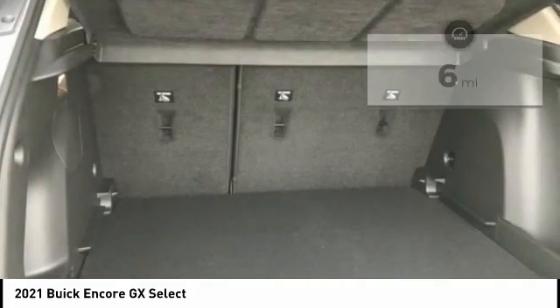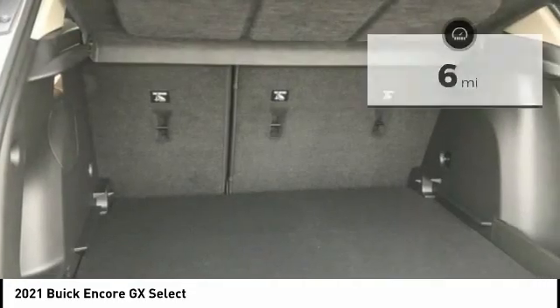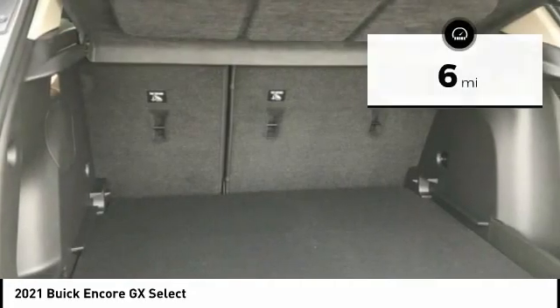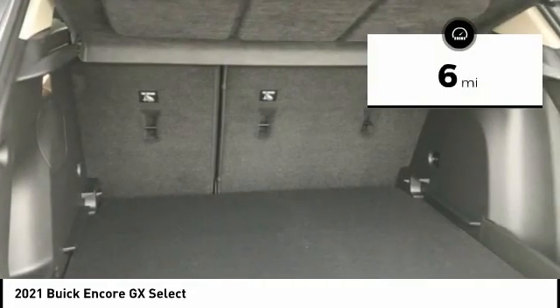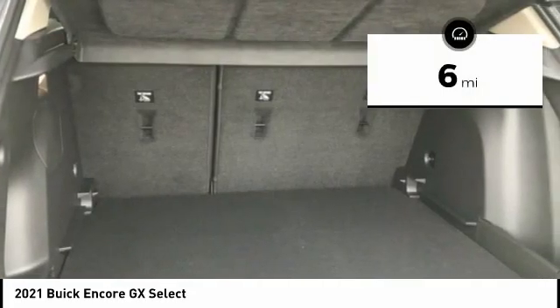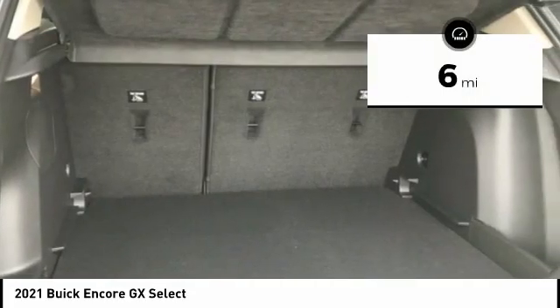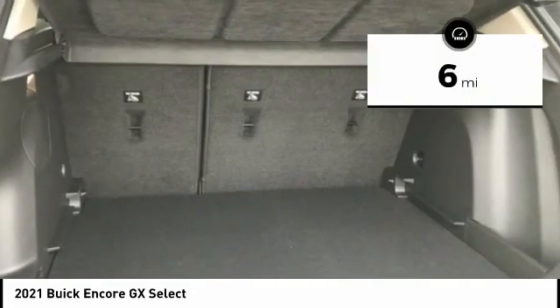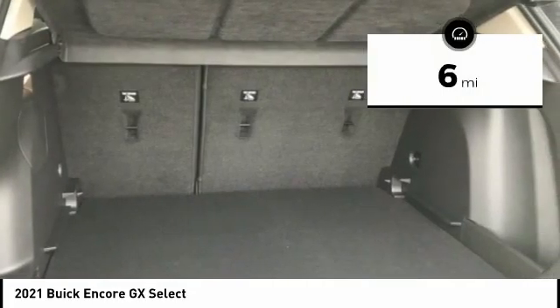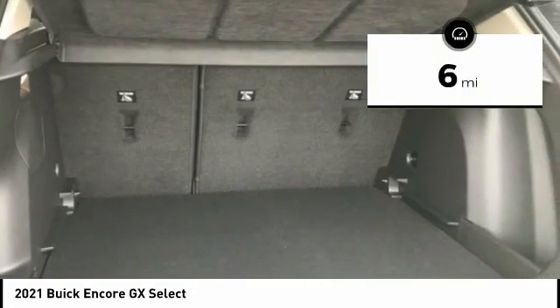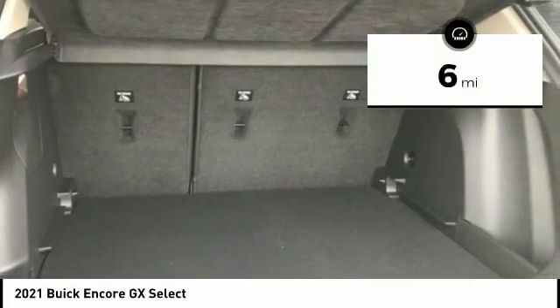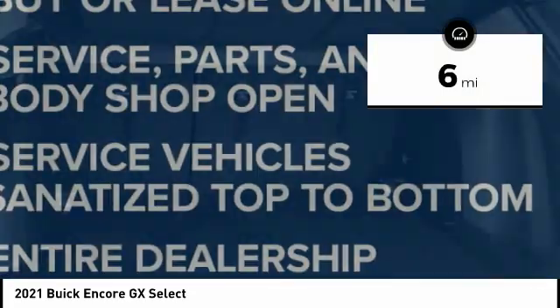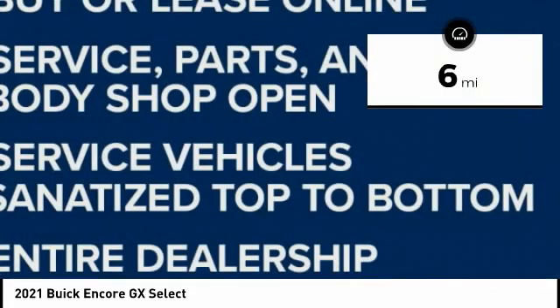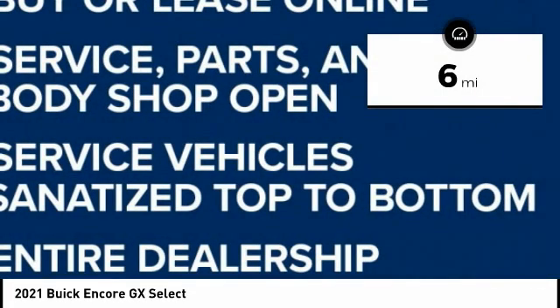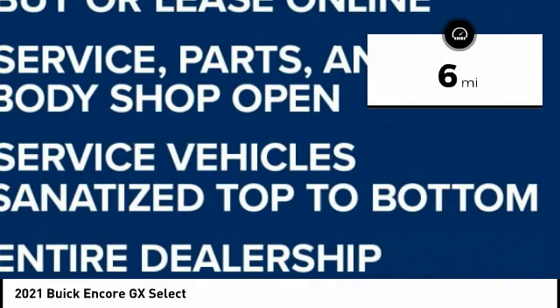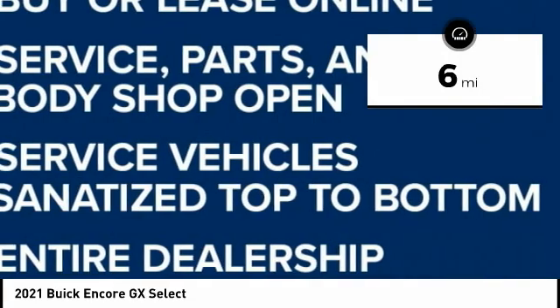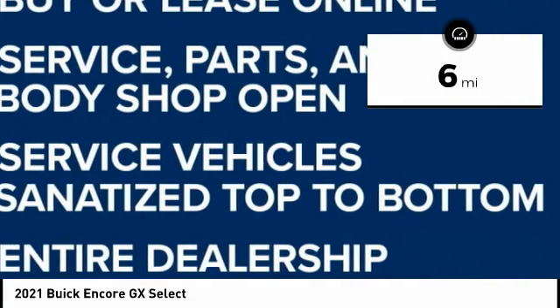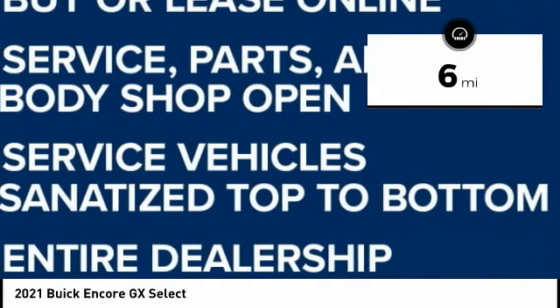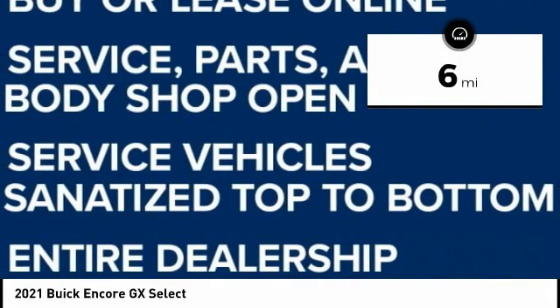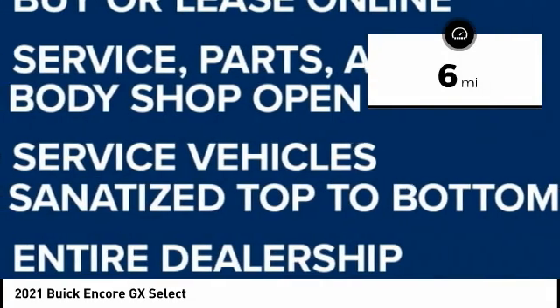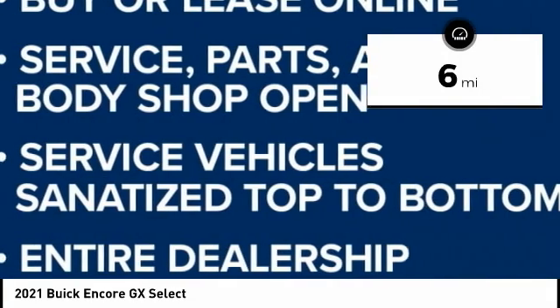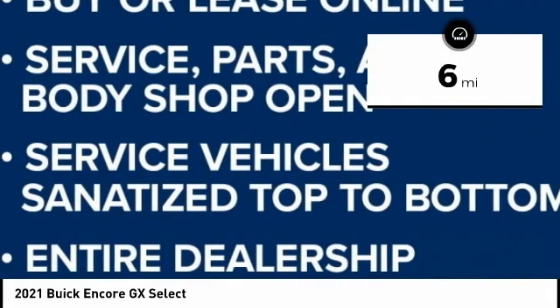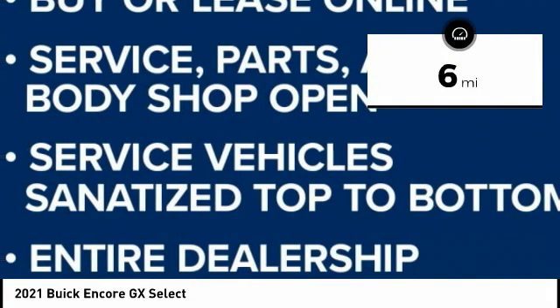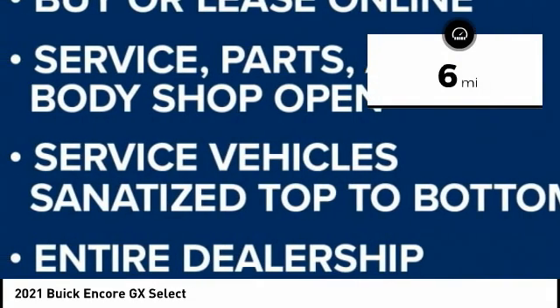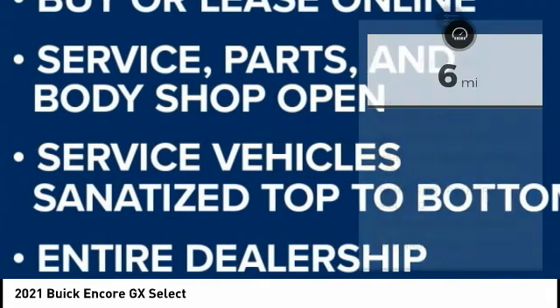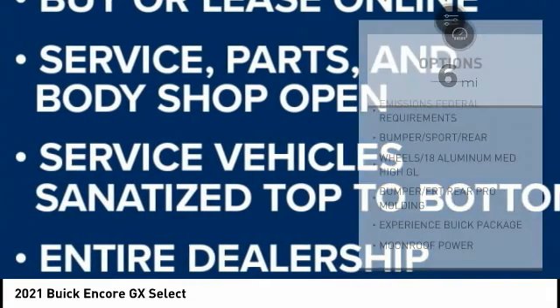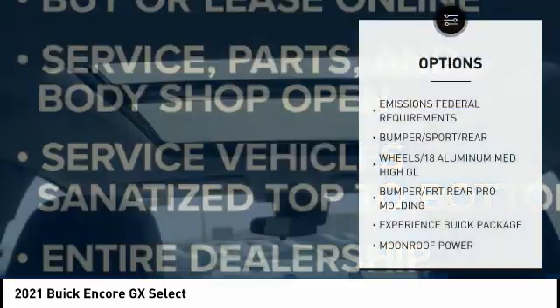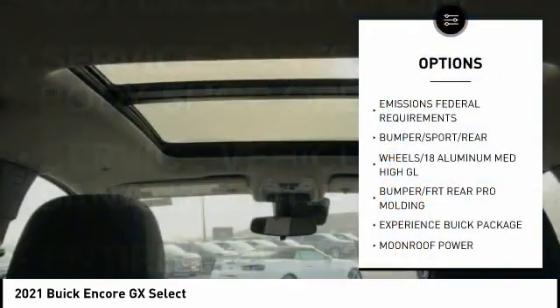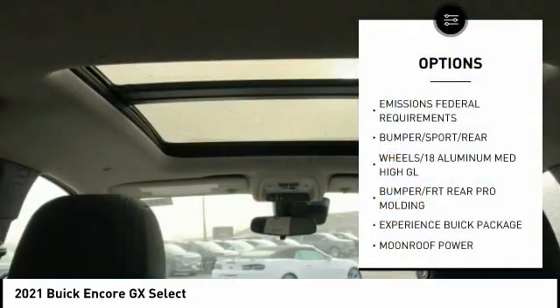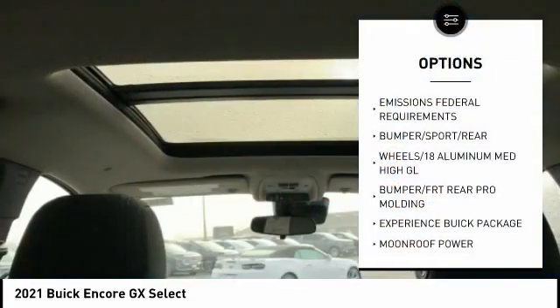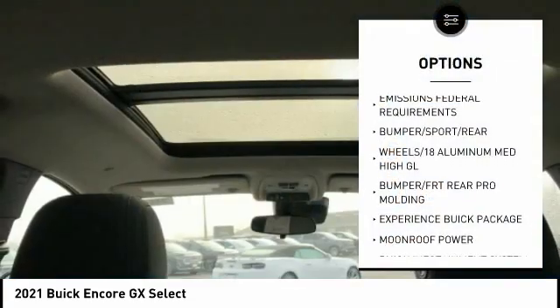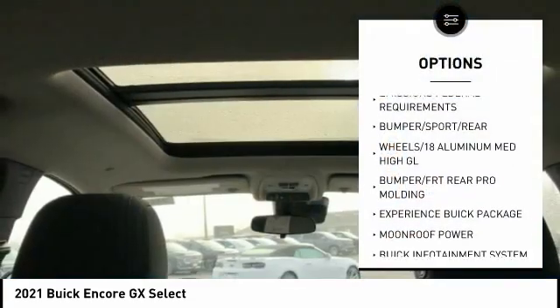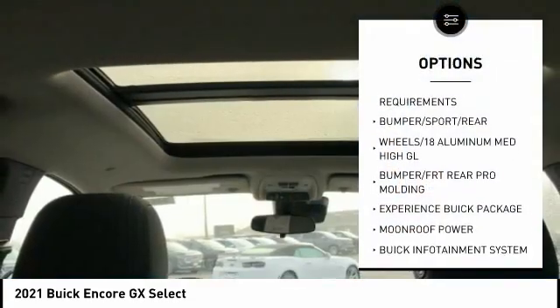This vehicle has less than 100 miles. Here are some of this vehicle's great options. Emissions Federal Requirements.